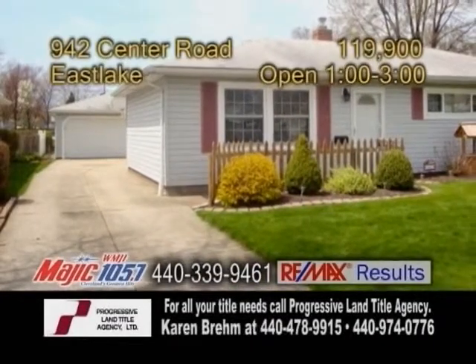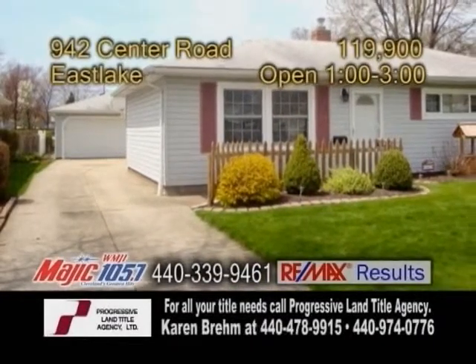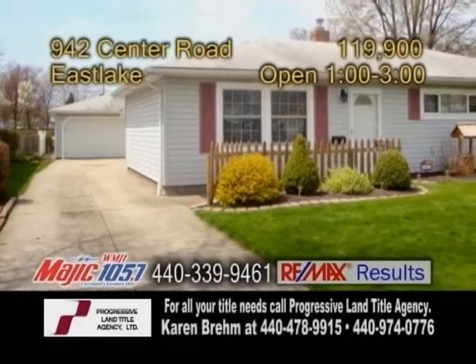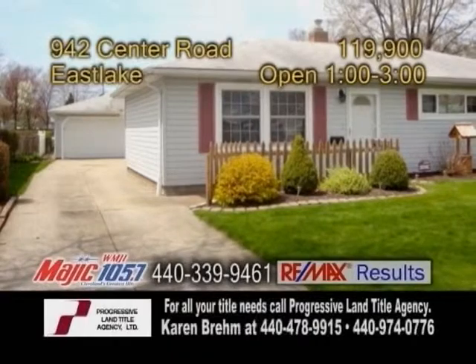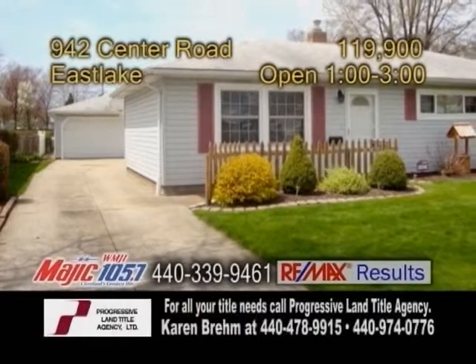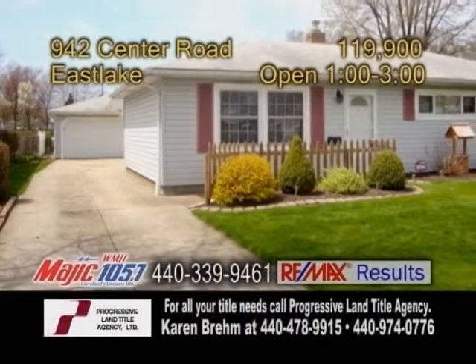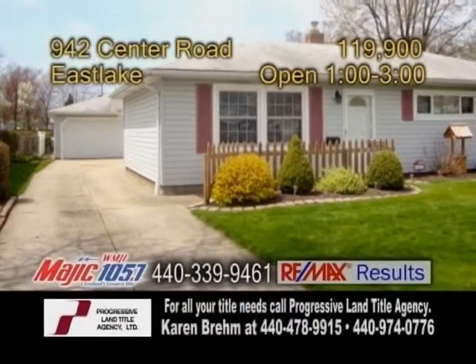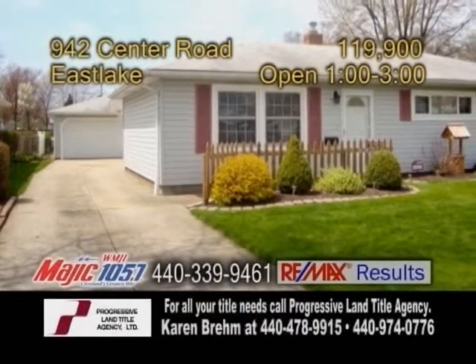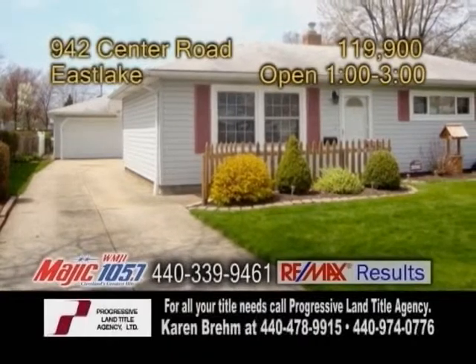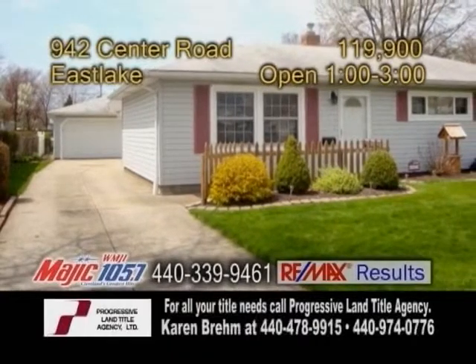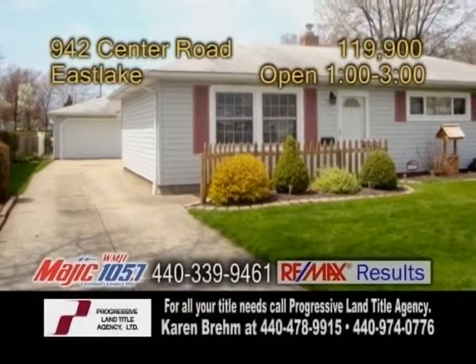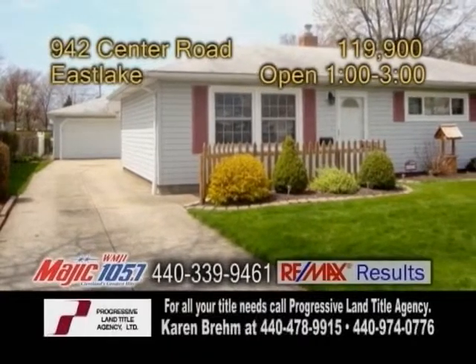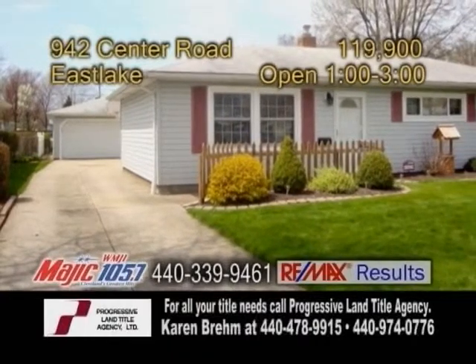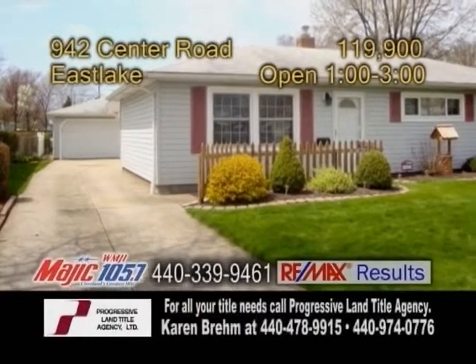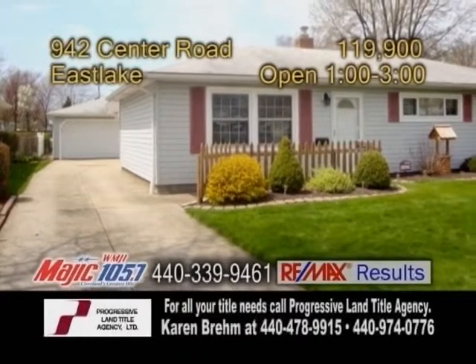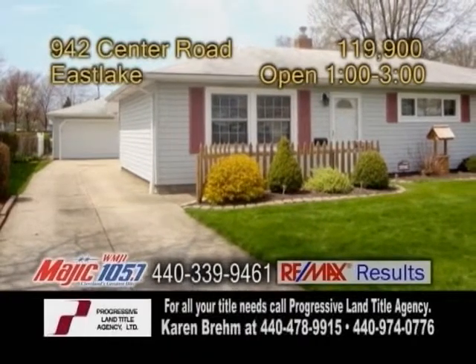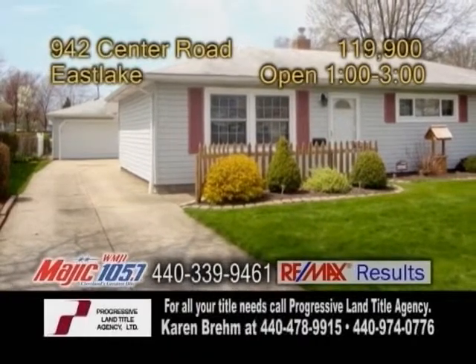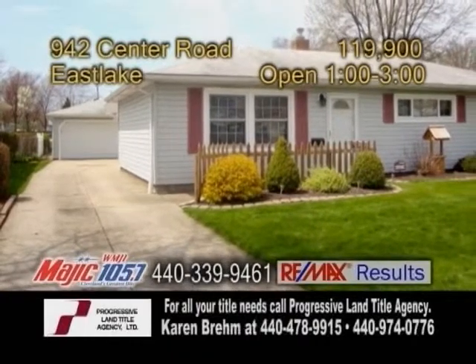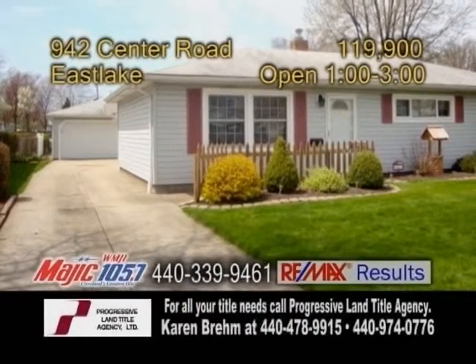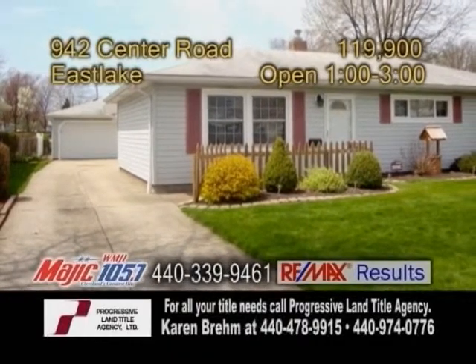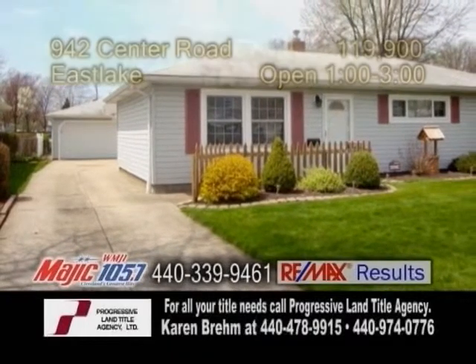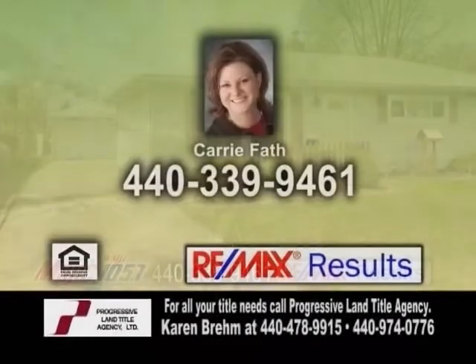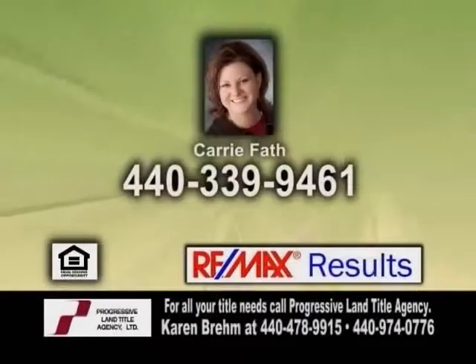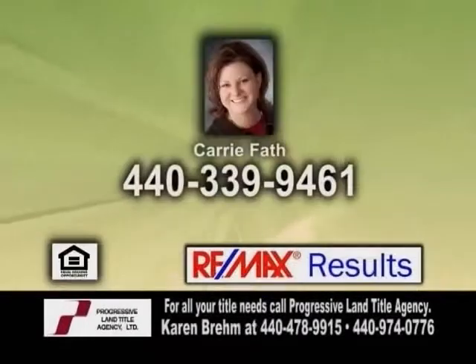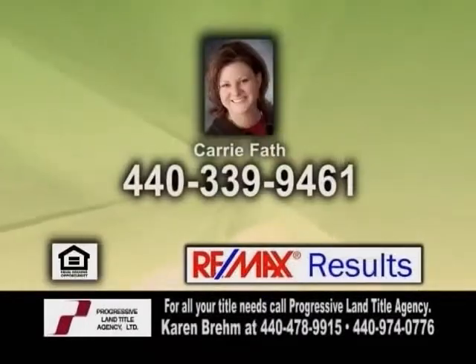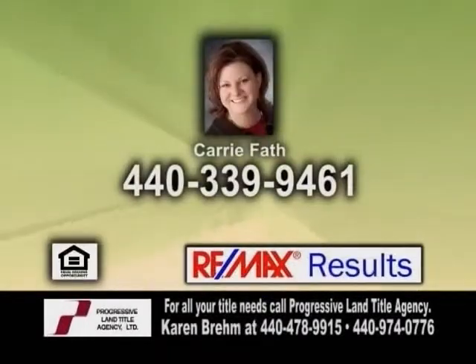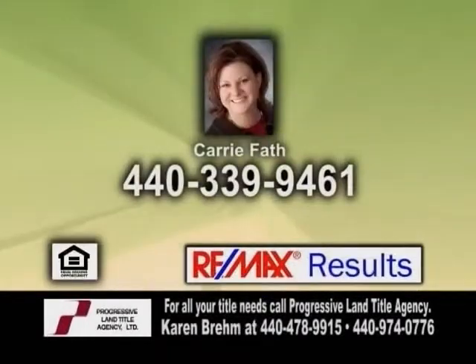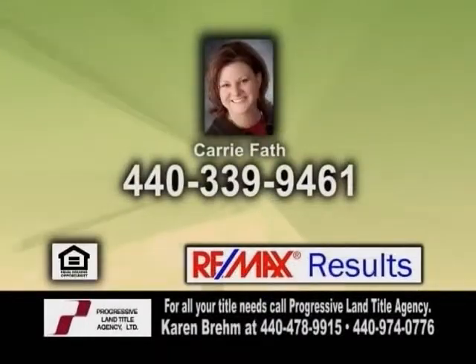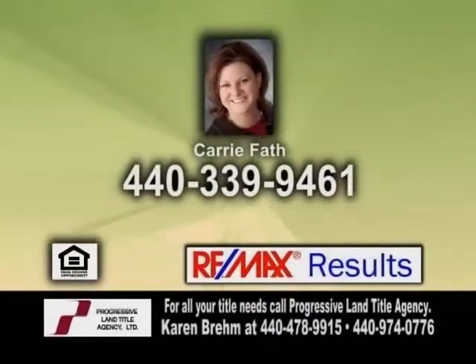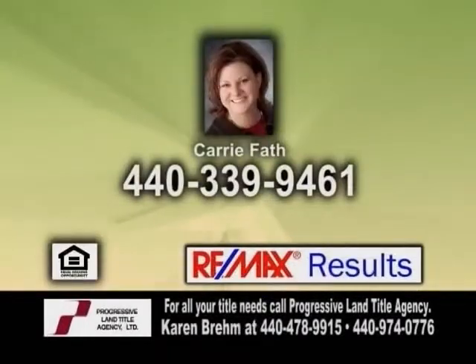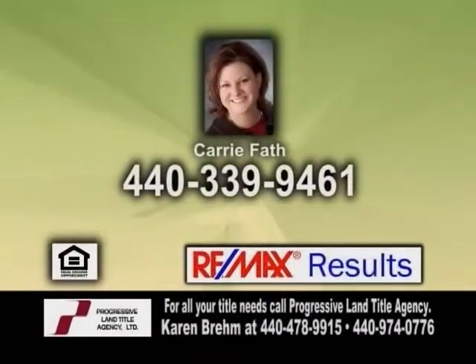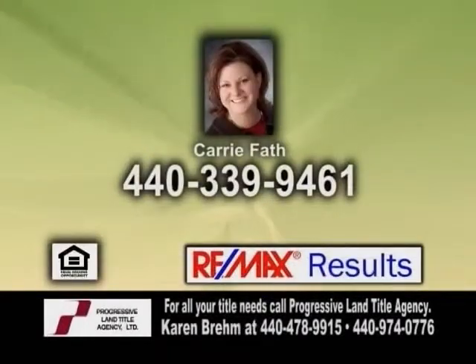Come out for an open house today from 1 to 3 p.m., or give Carrie Fath a call for more details.